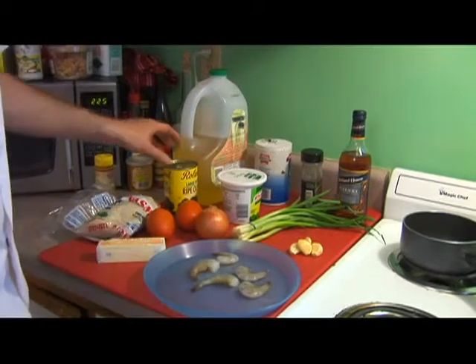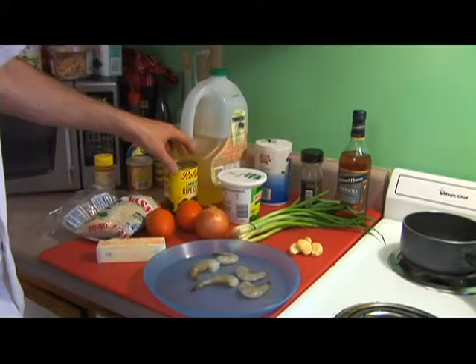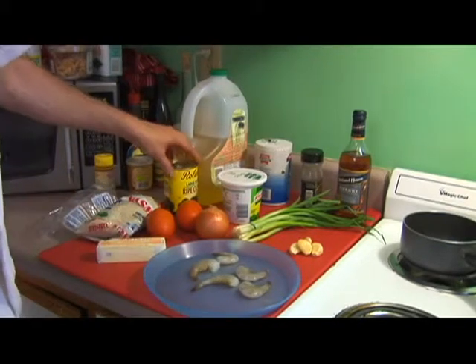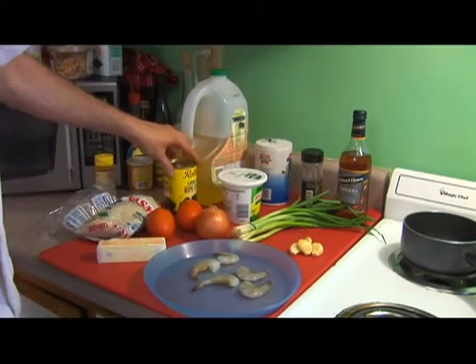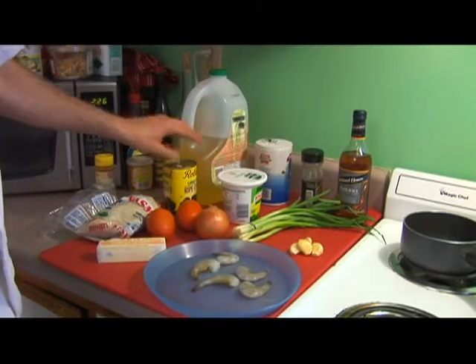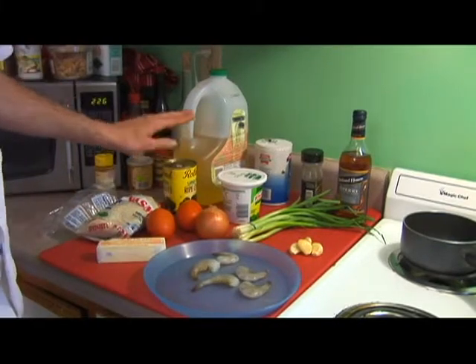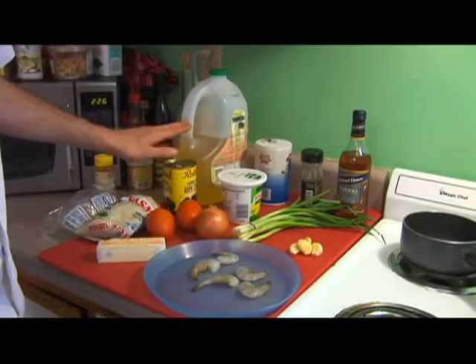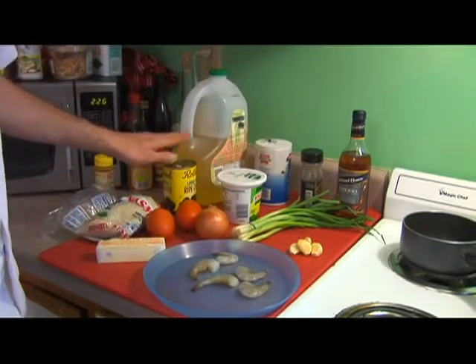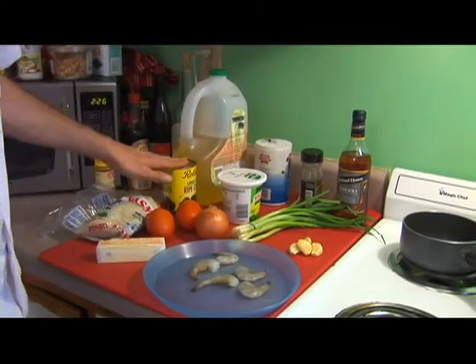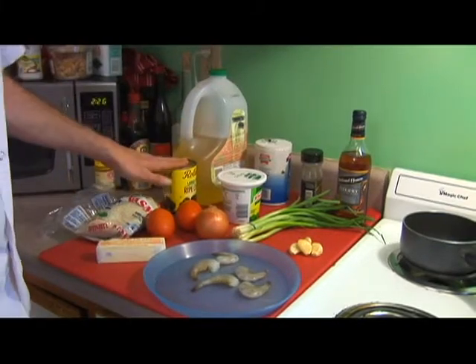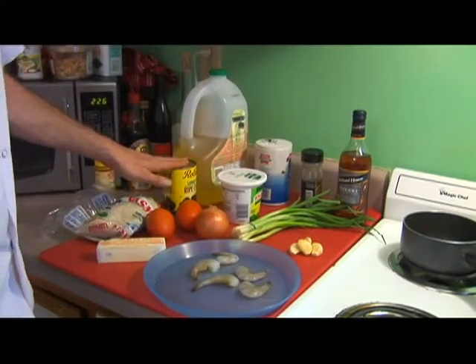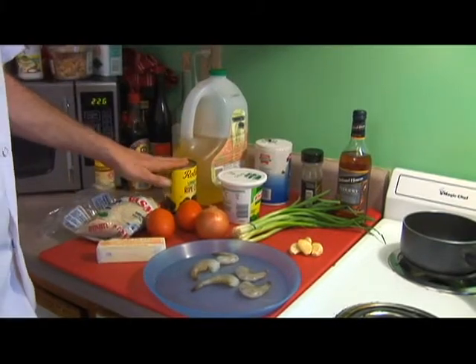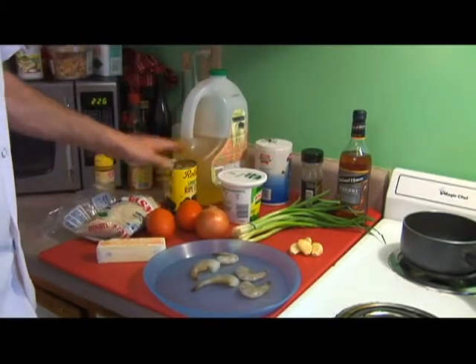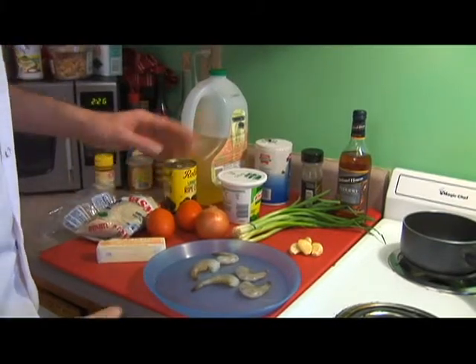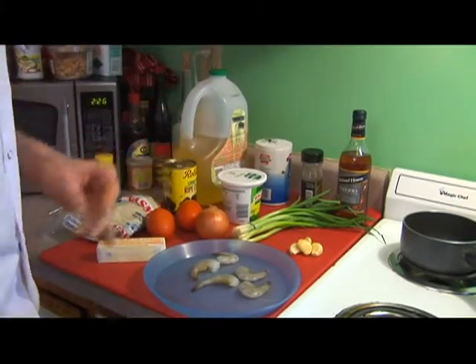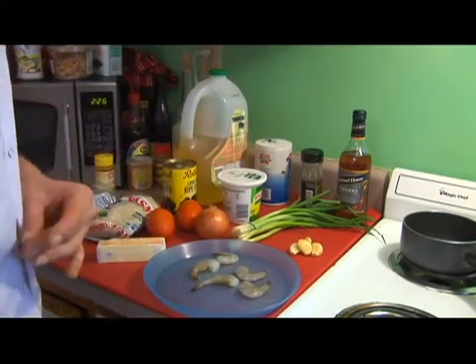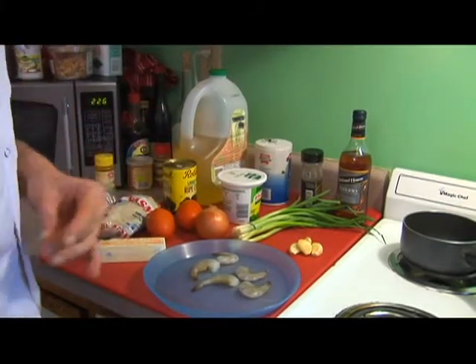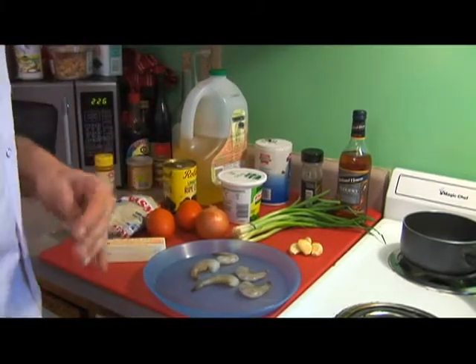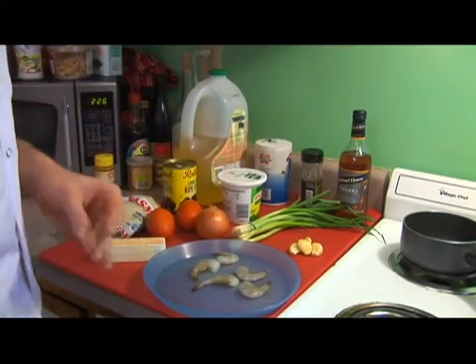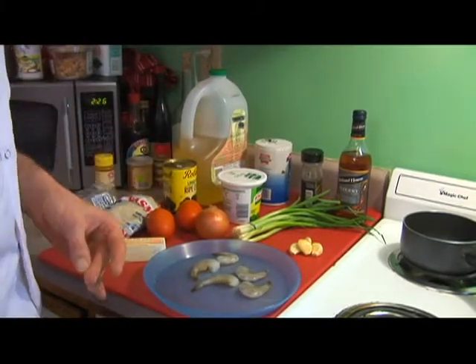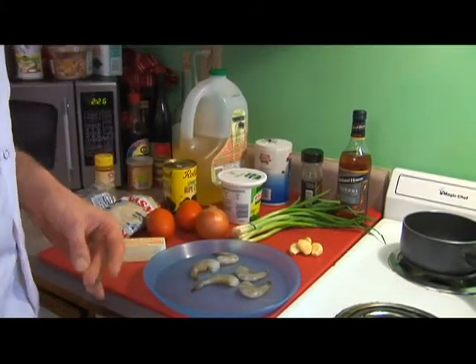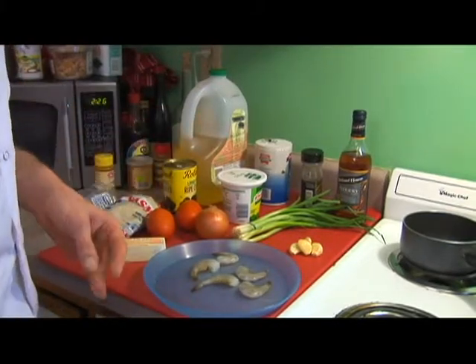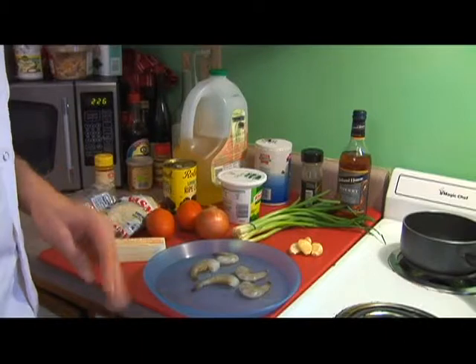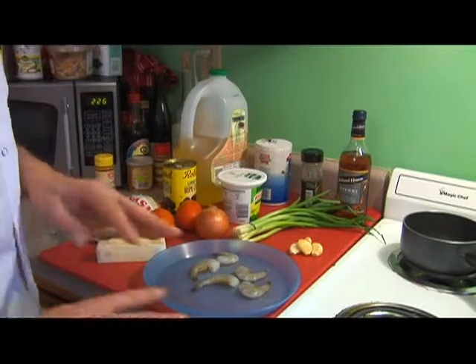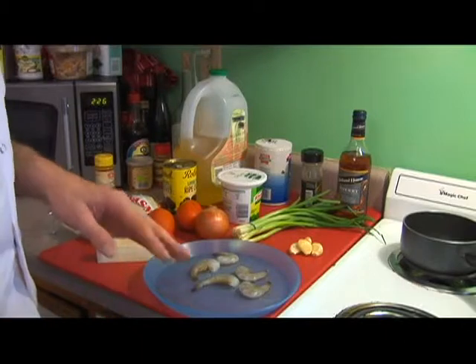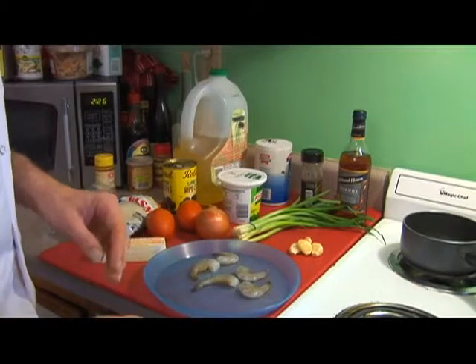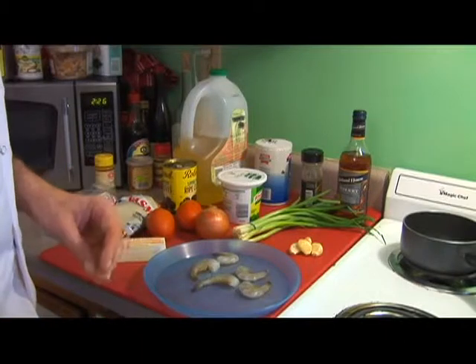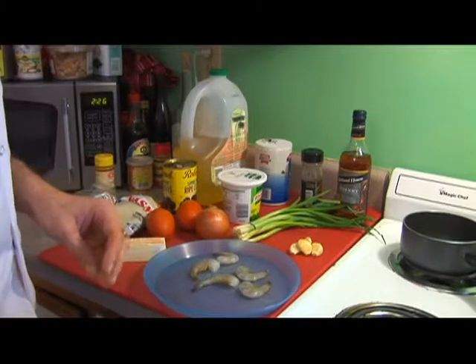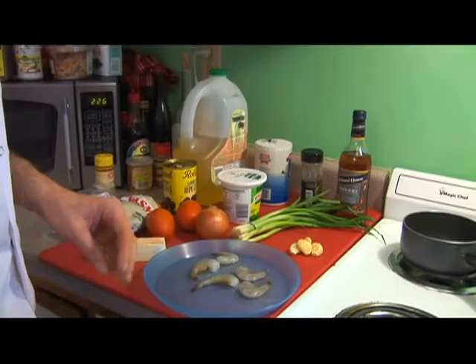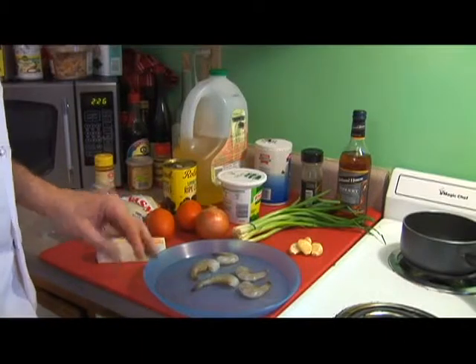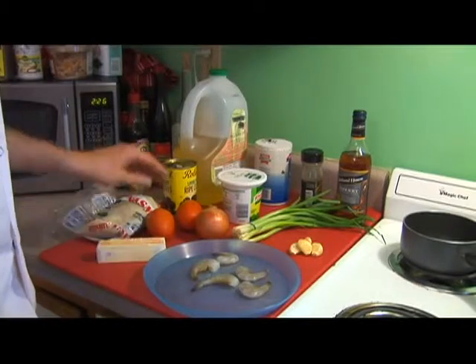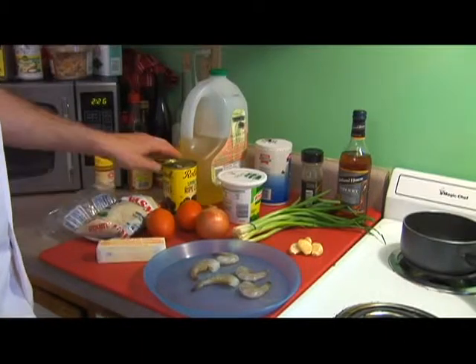We're also going to be adding some black olives, but if you would prefer green olives, then that is fine as well.